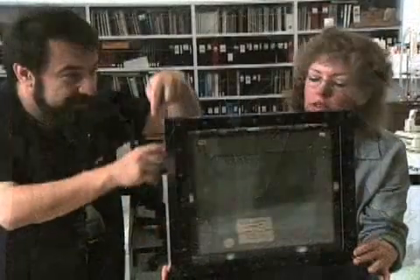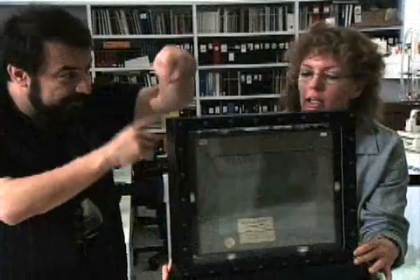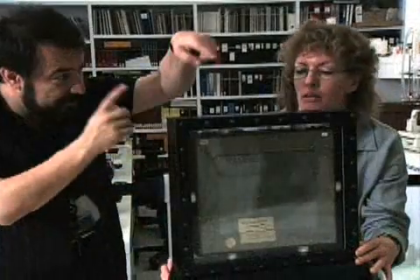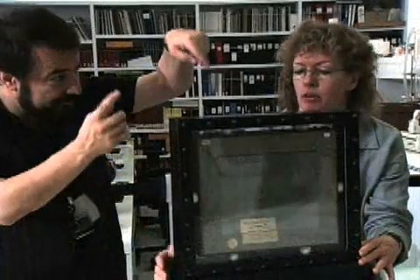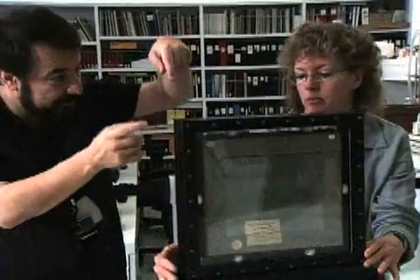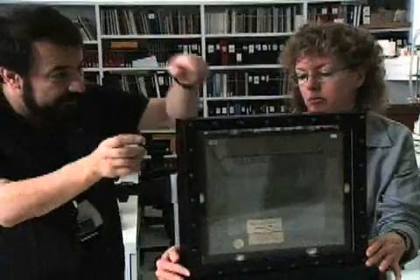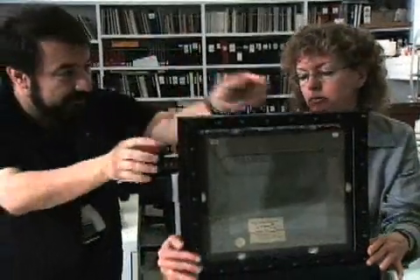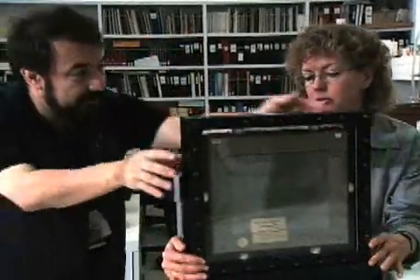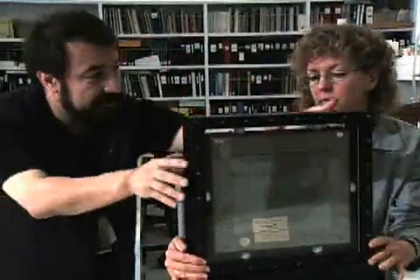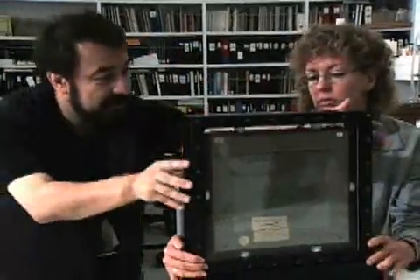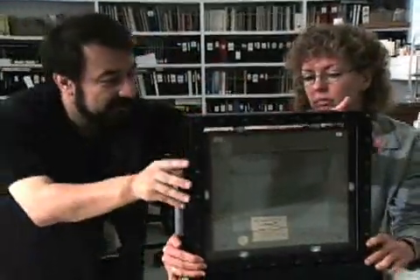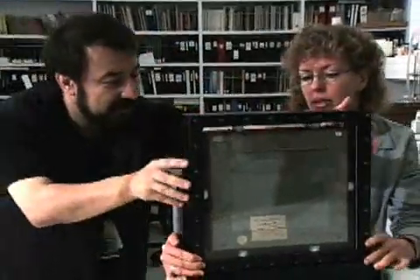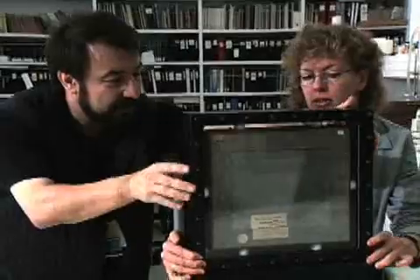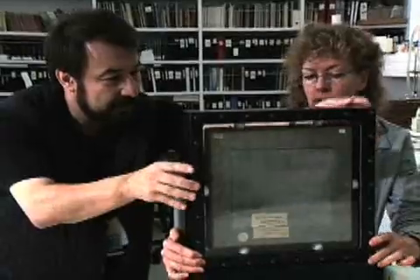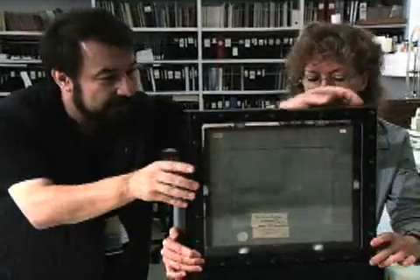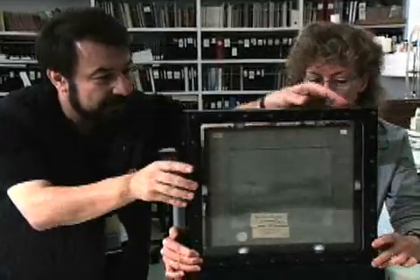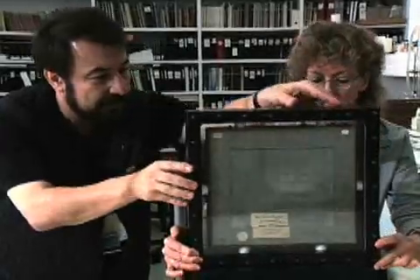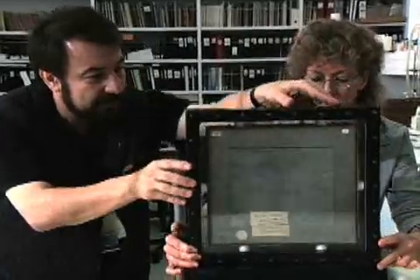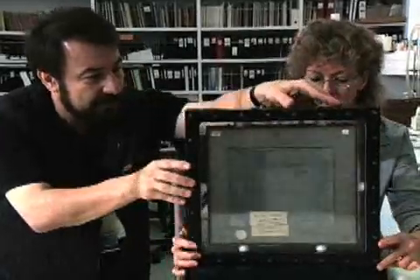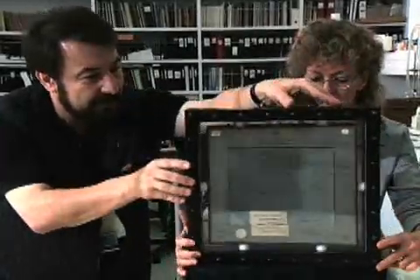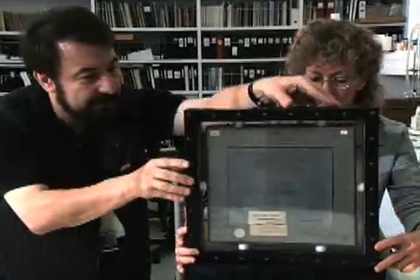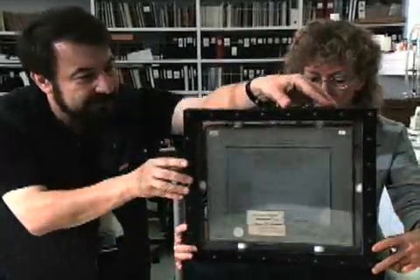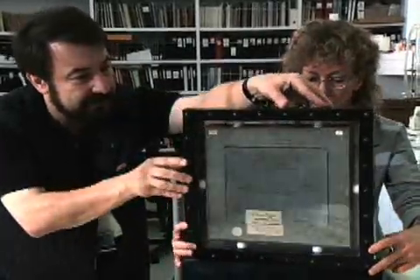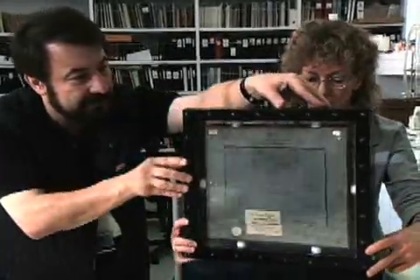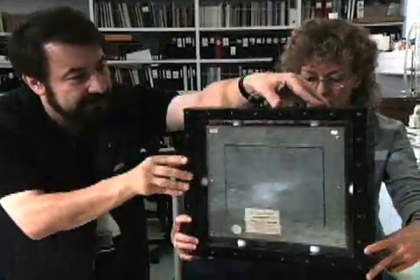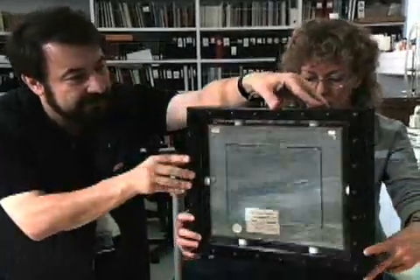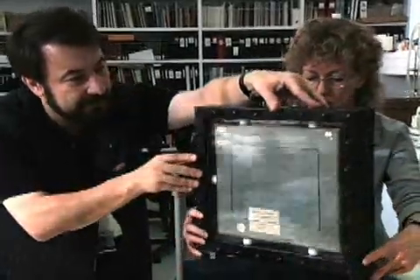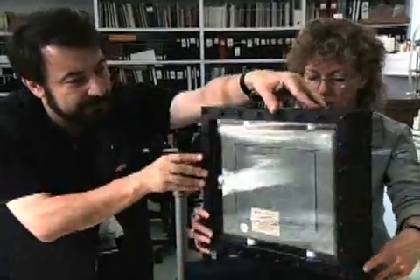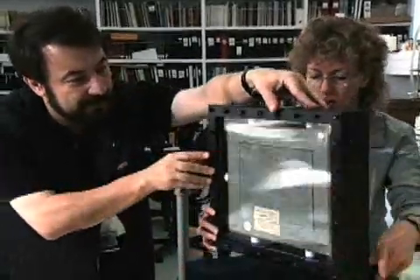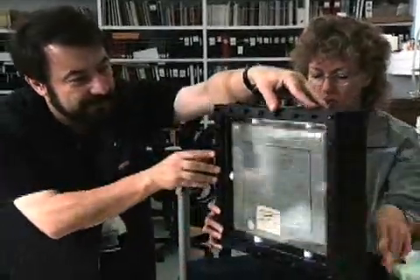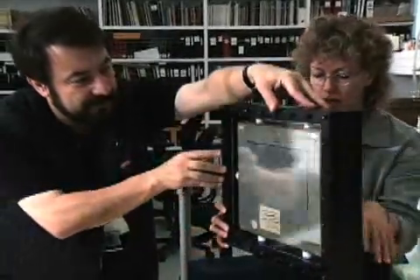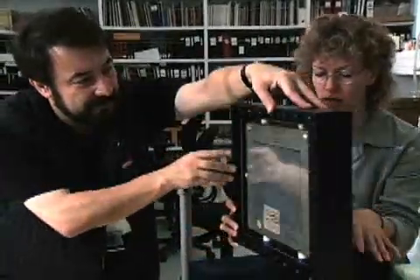Shall we rotate it to see how it survived? Yes, let's turn this around and check the back.